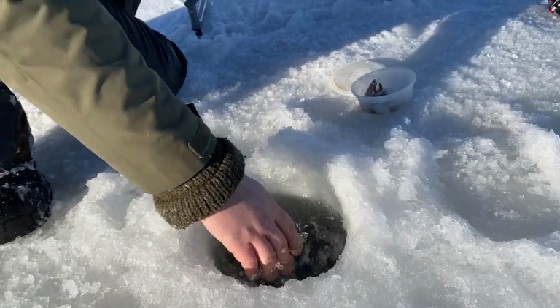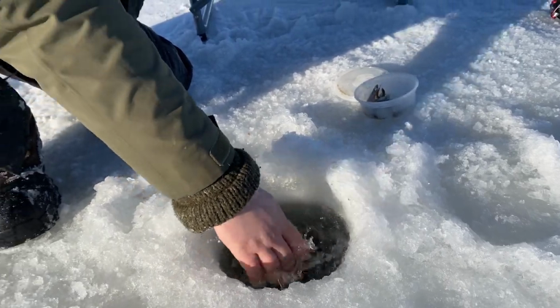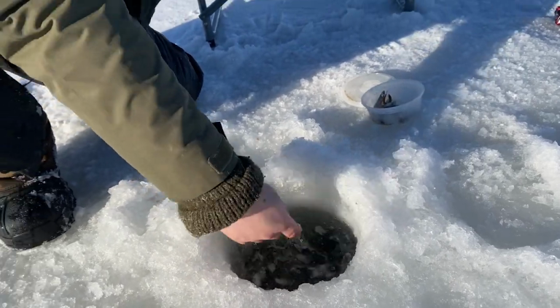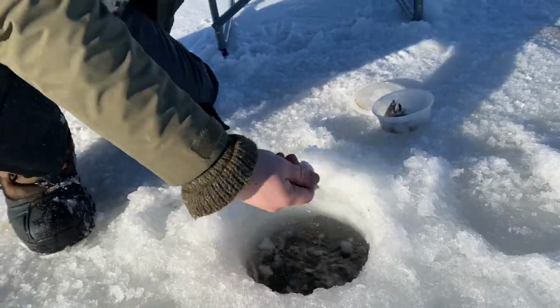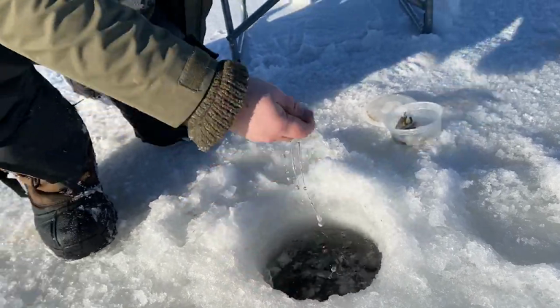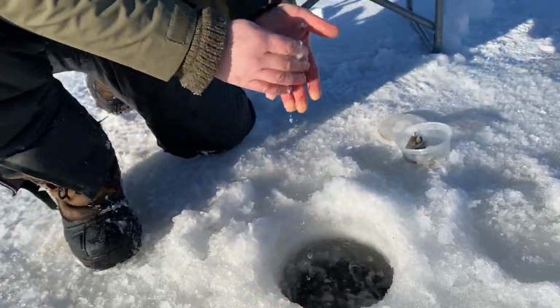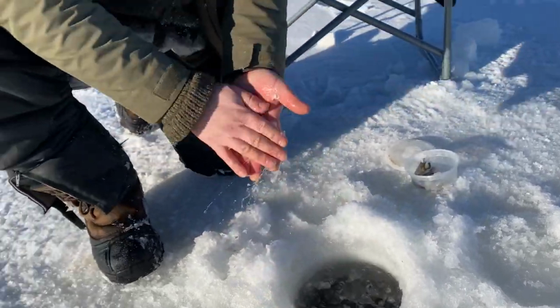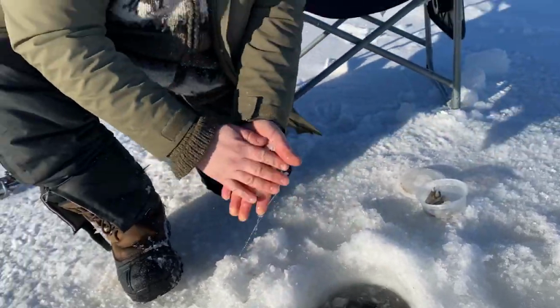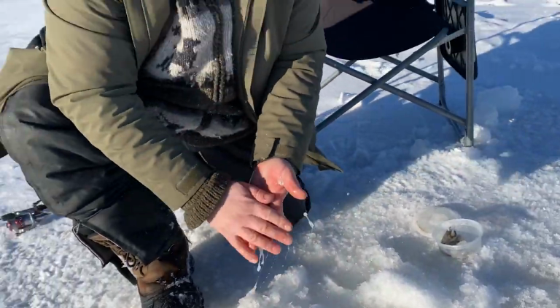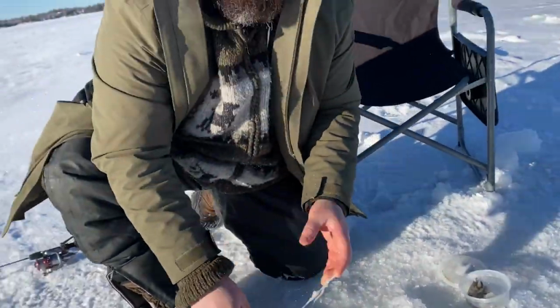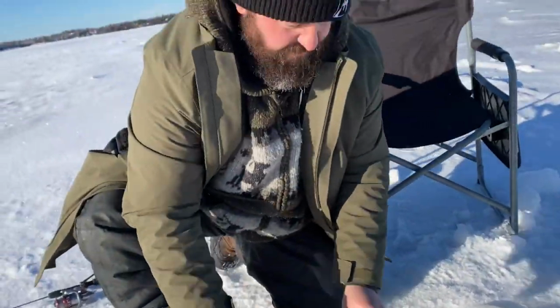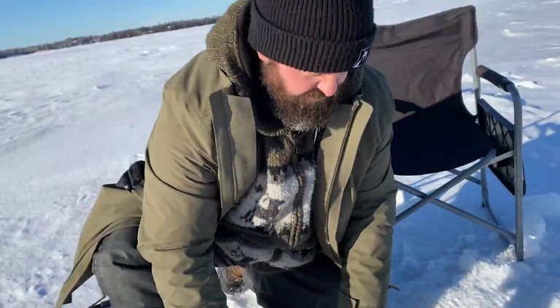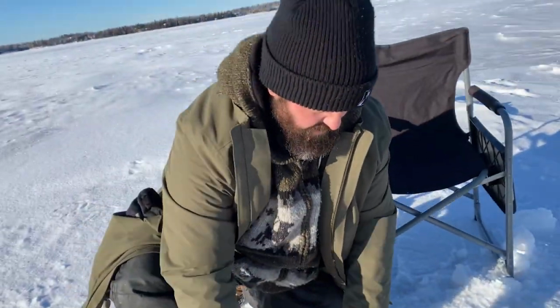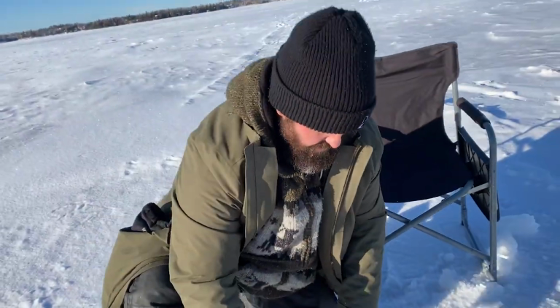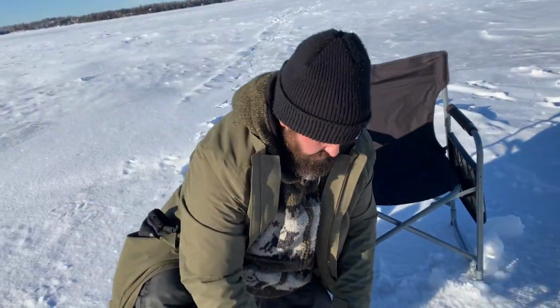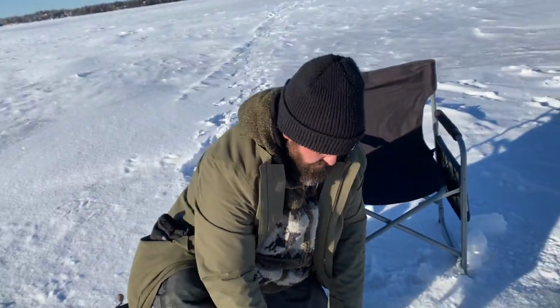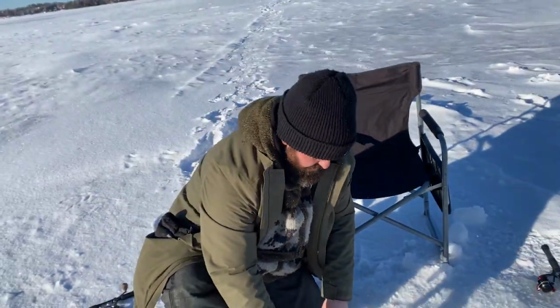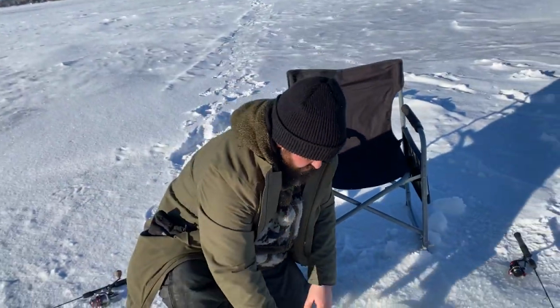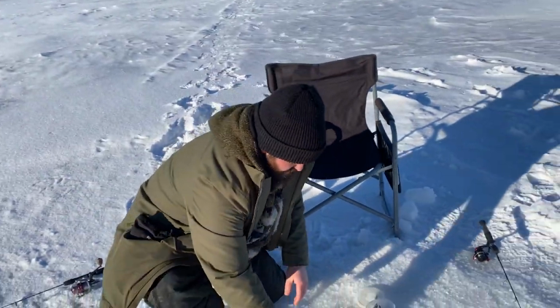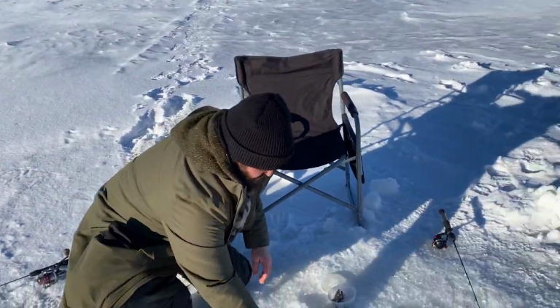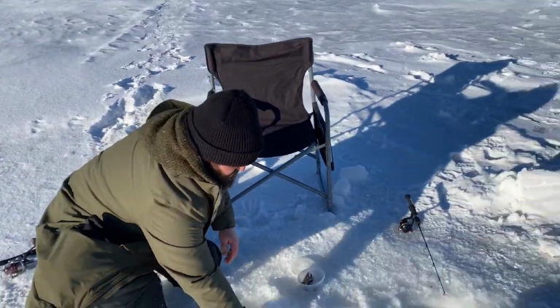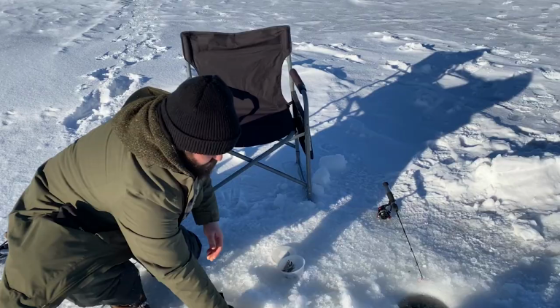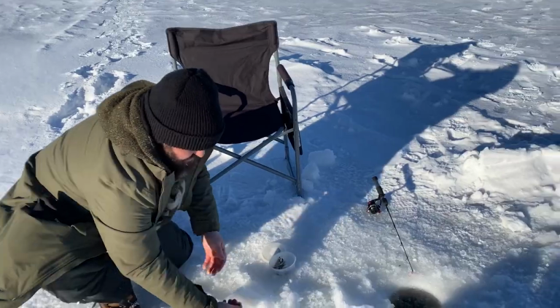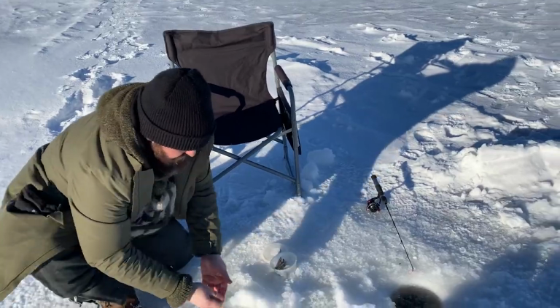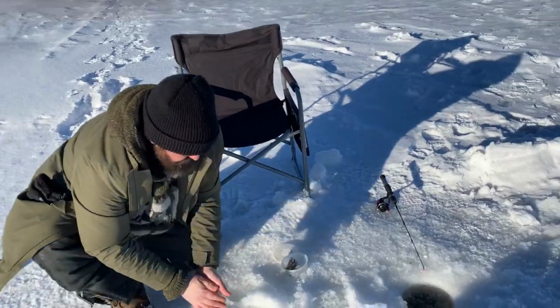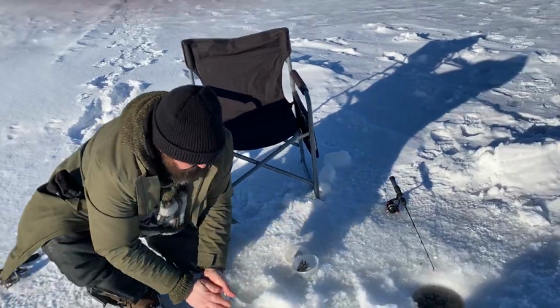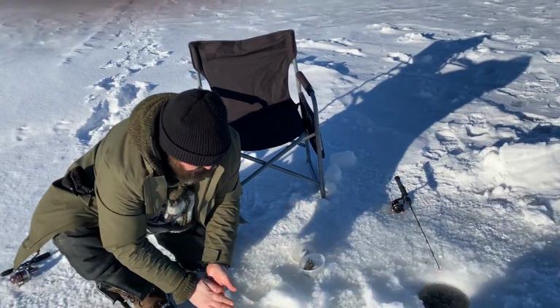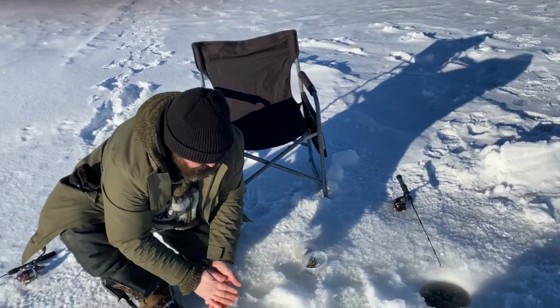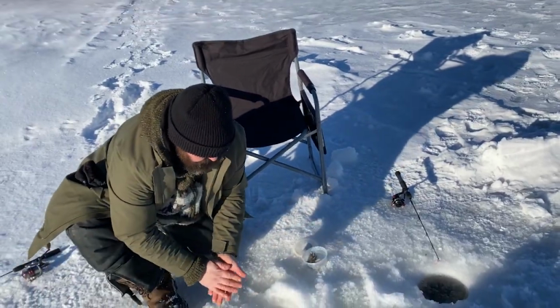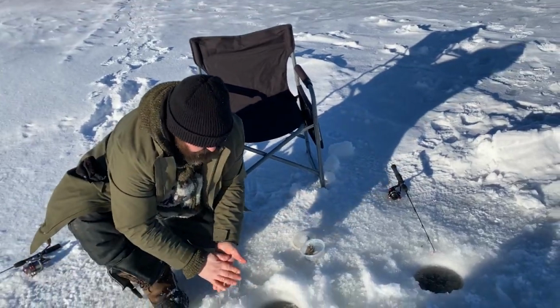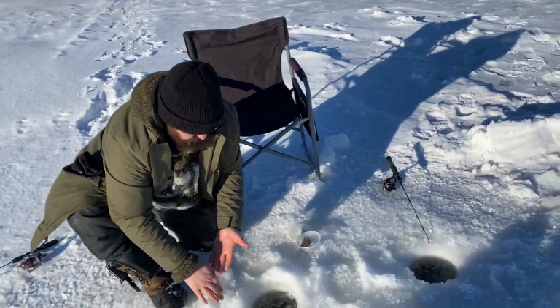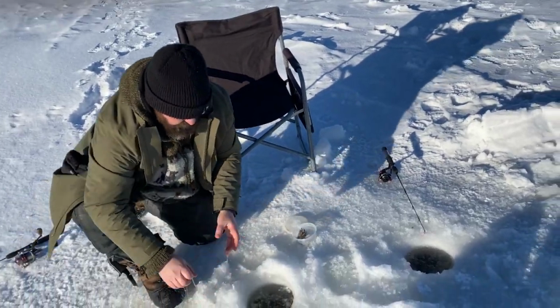There he goes. Nice catch! Let's see what else we can catch.